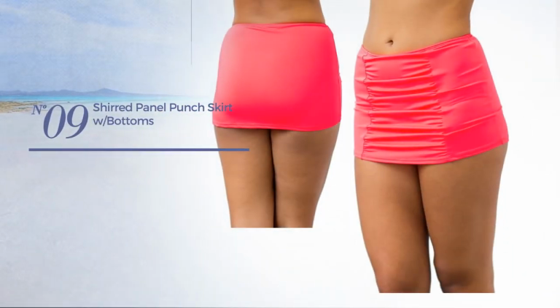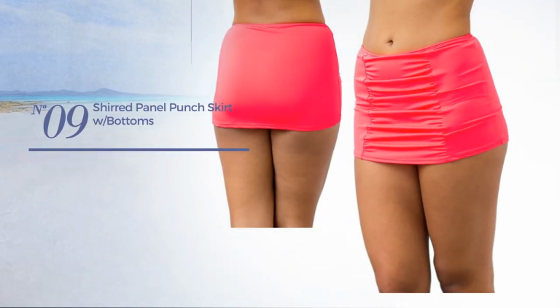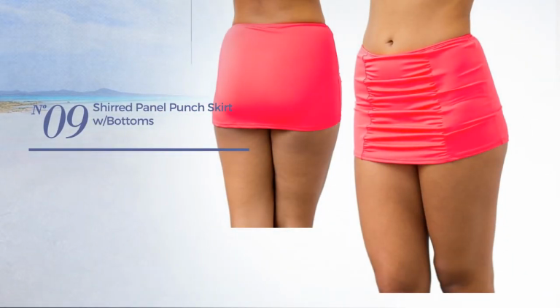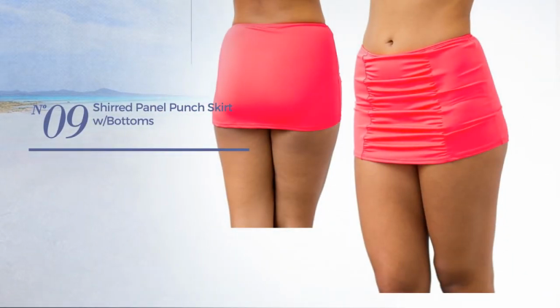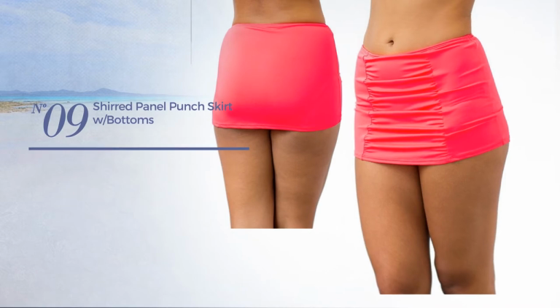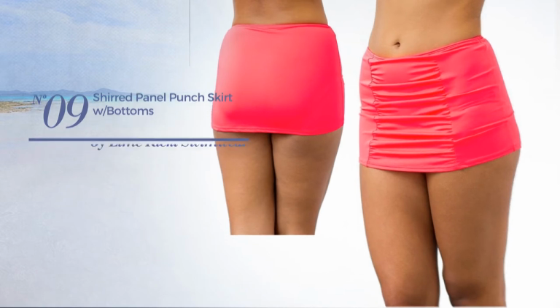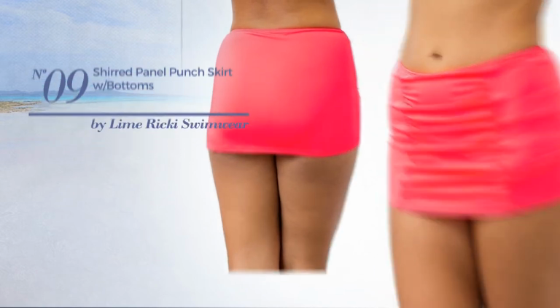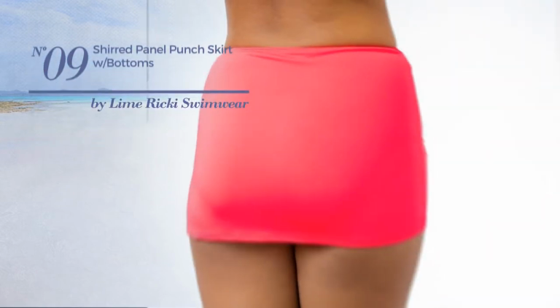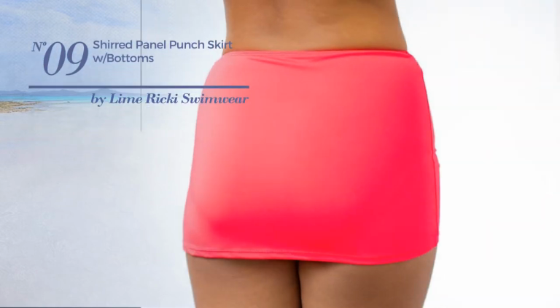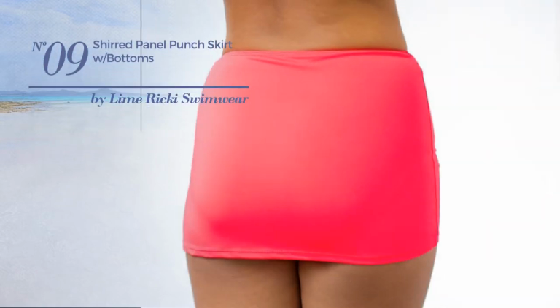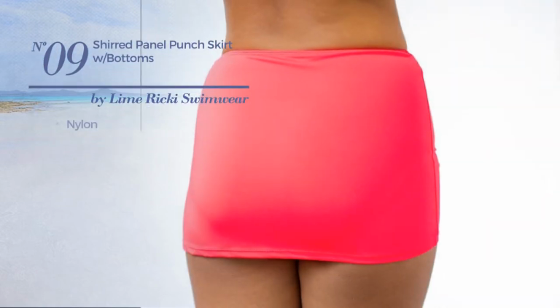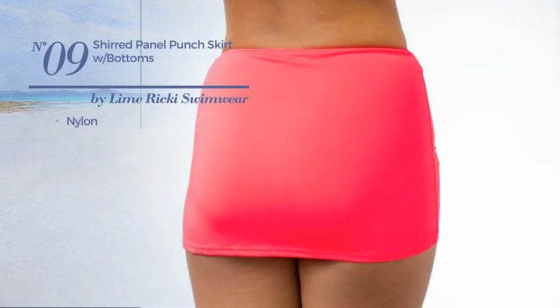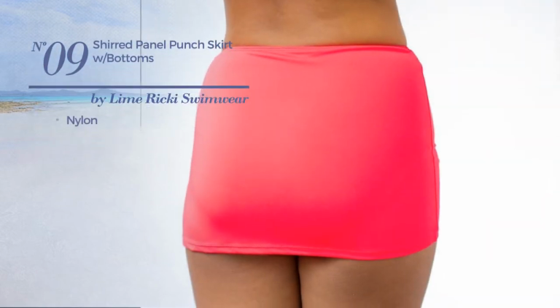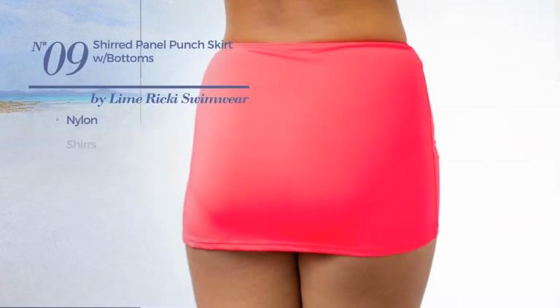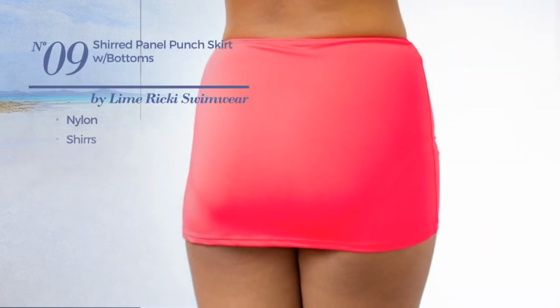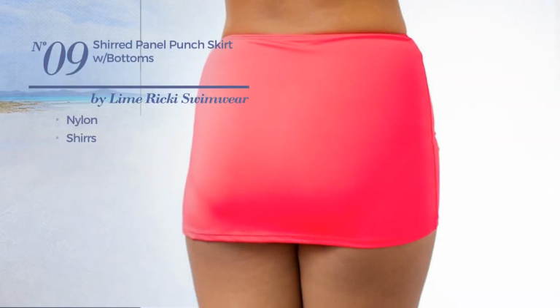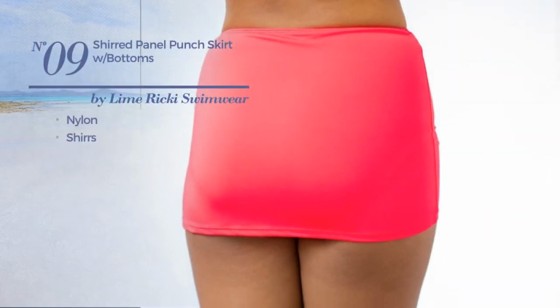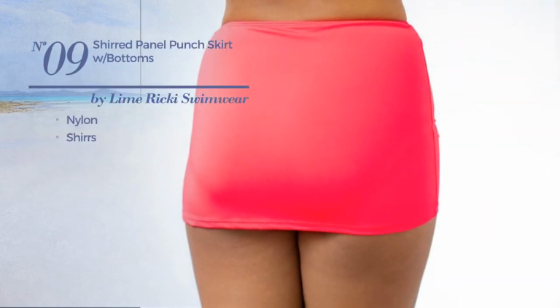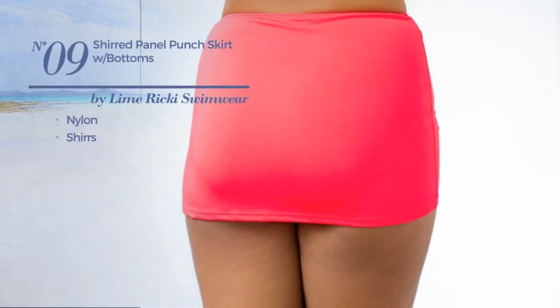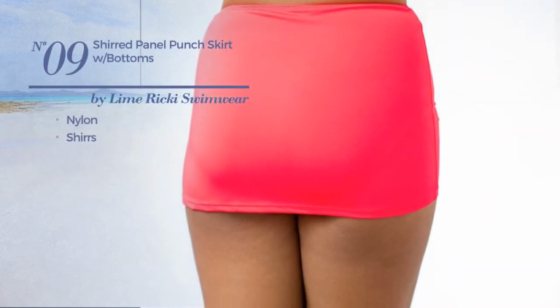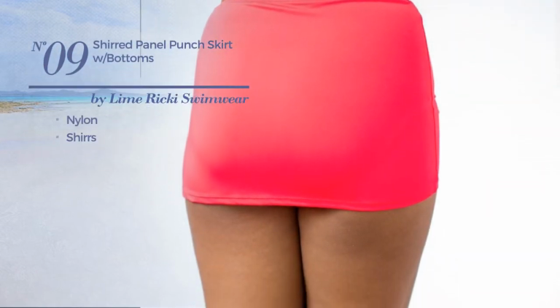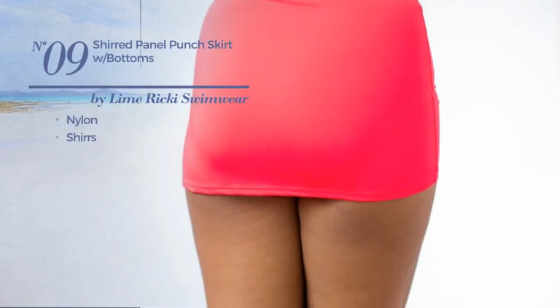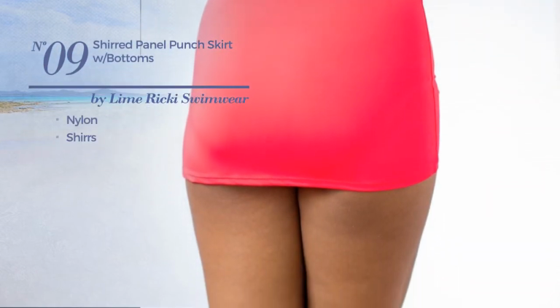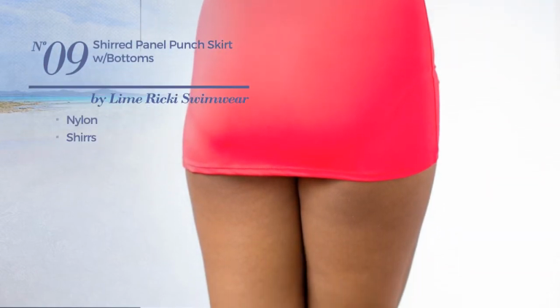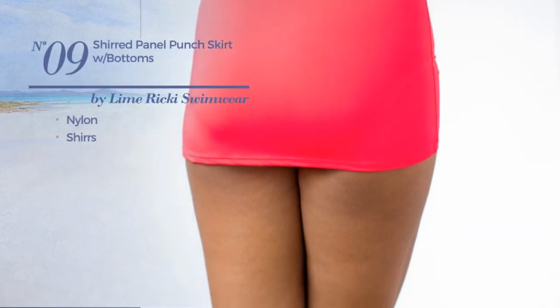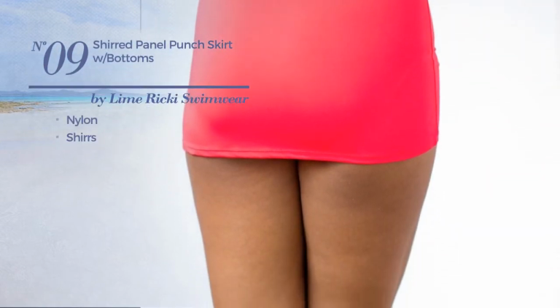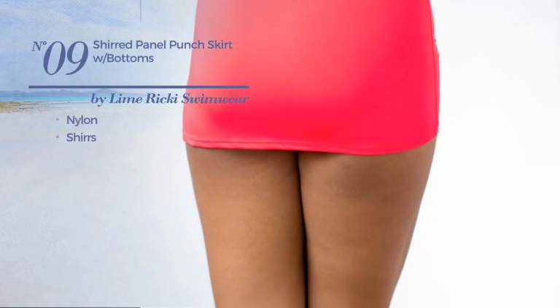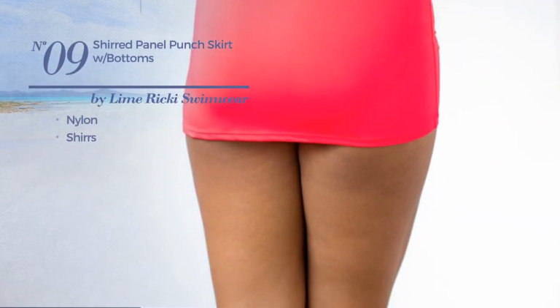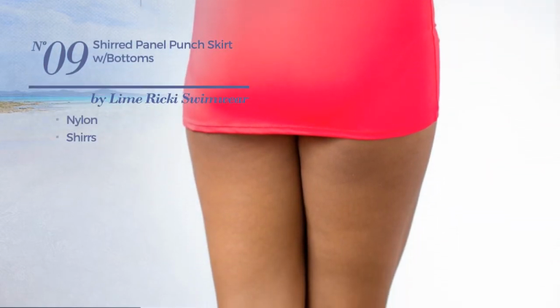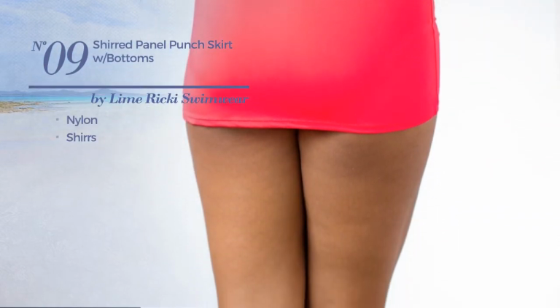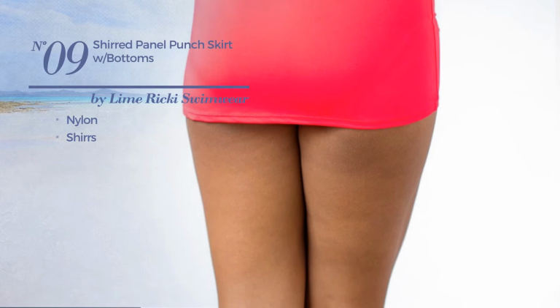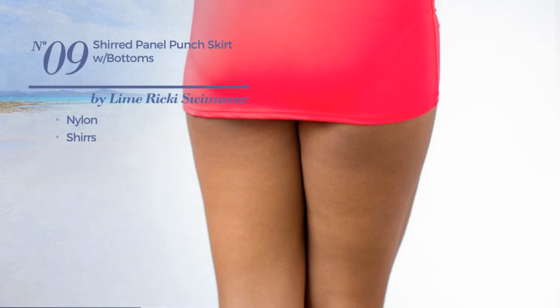Number 9, made of nylon, styled with ruches. Available merely in pink color.